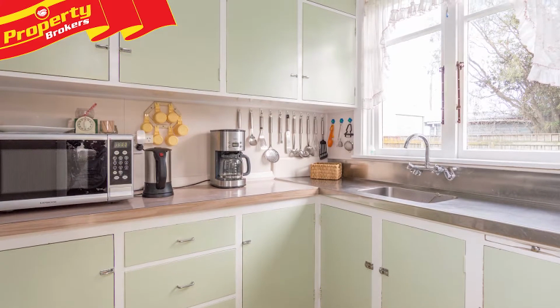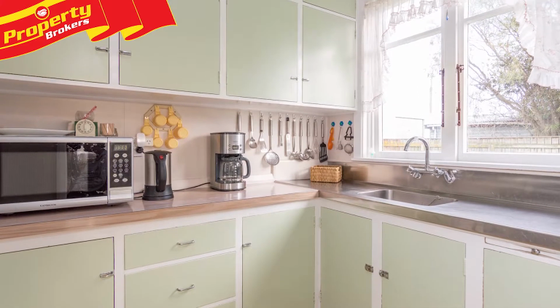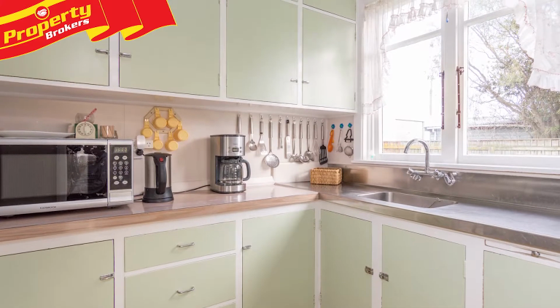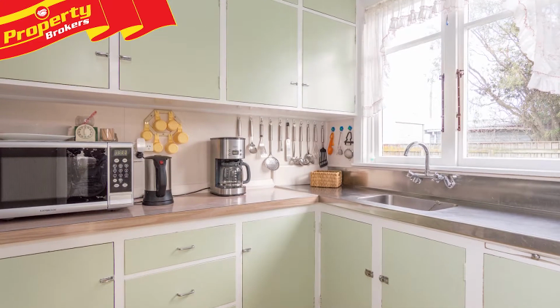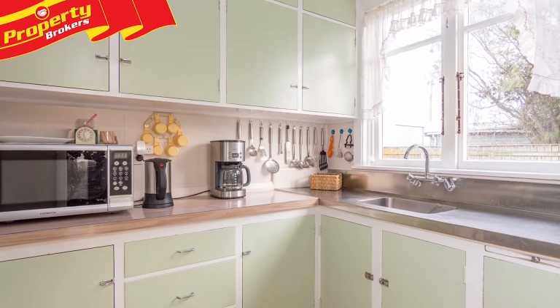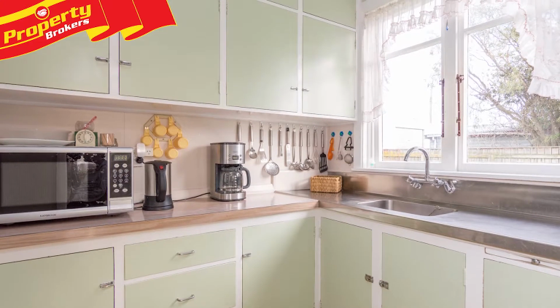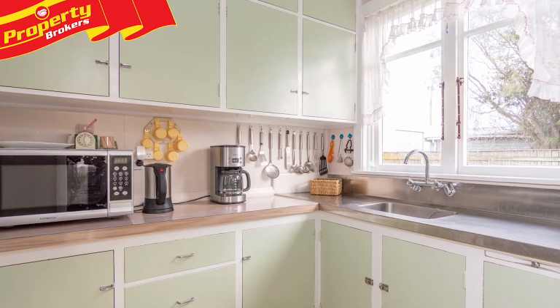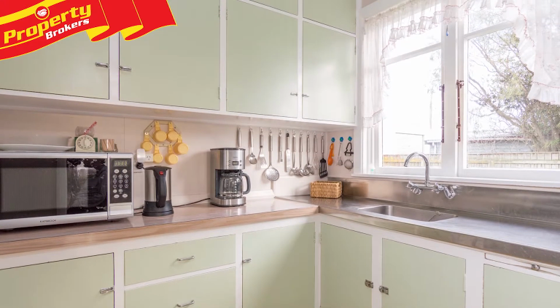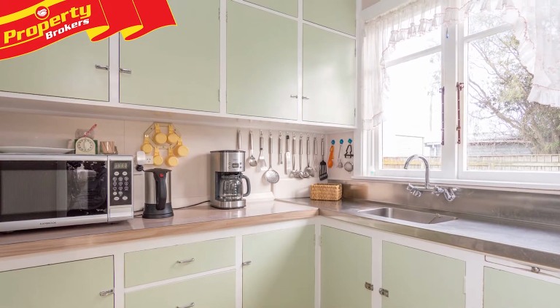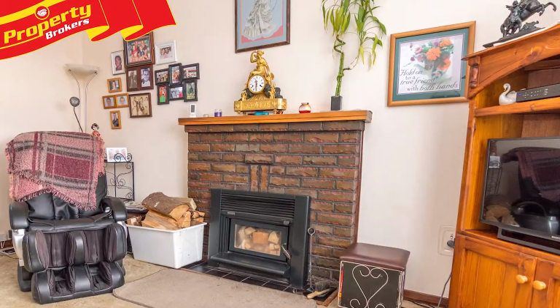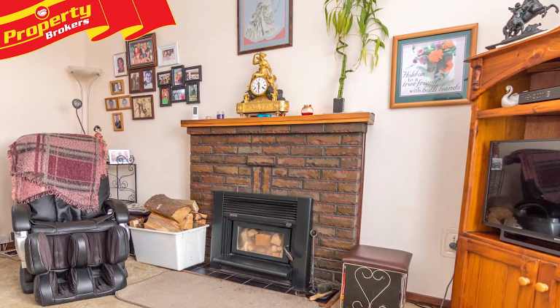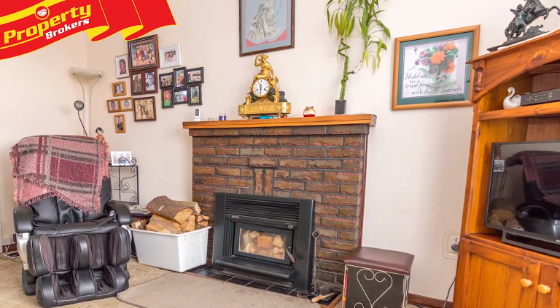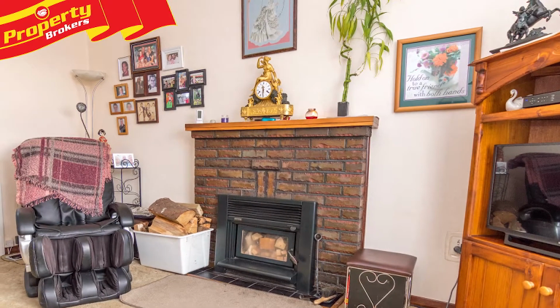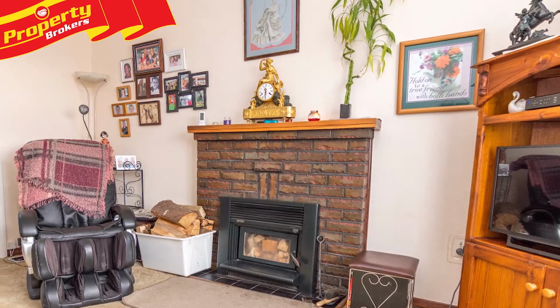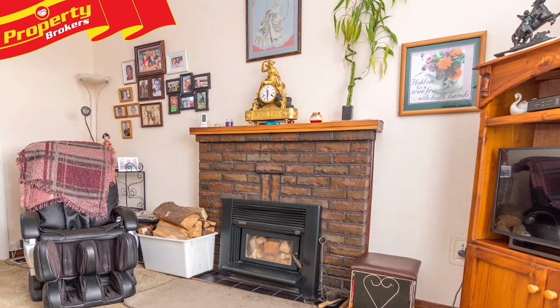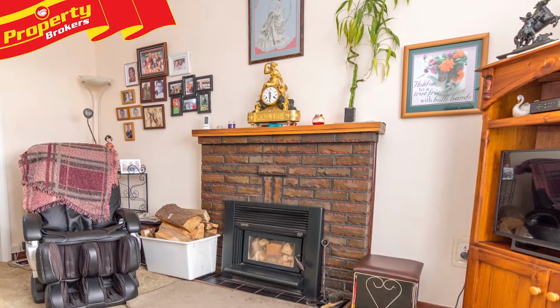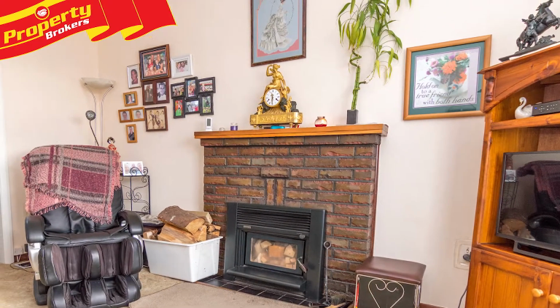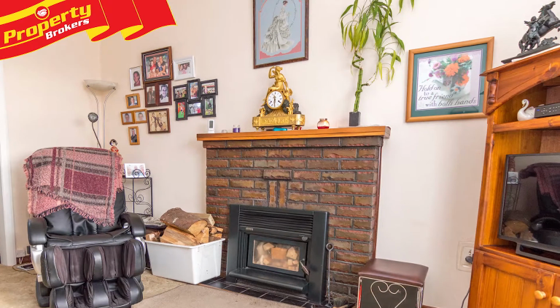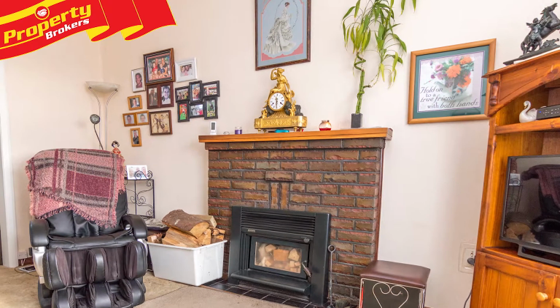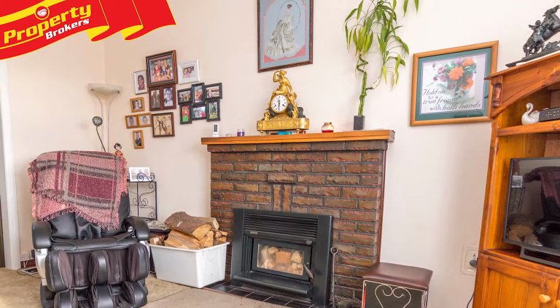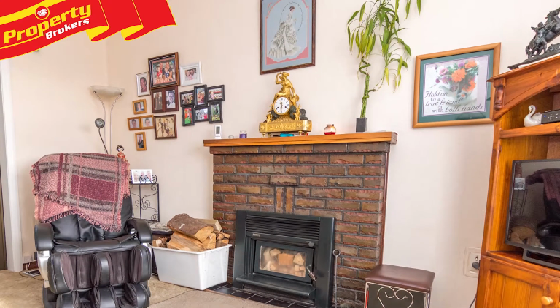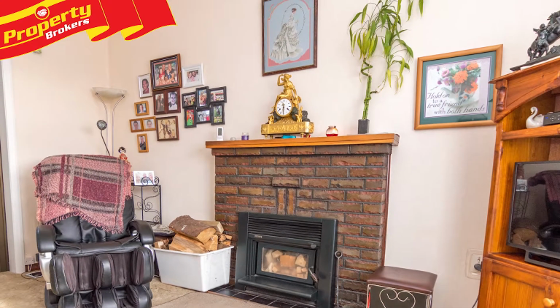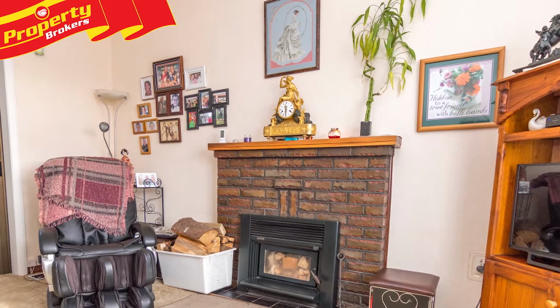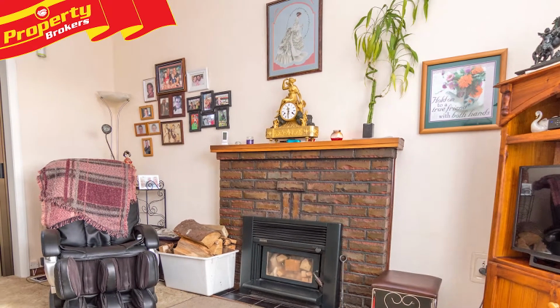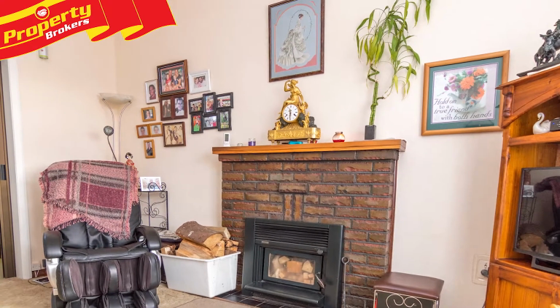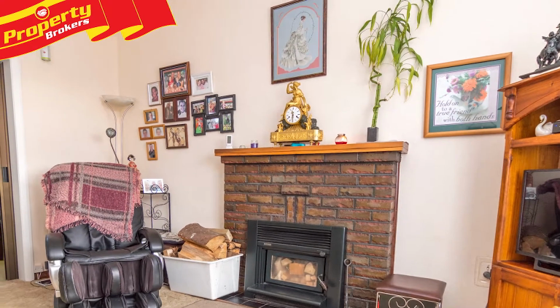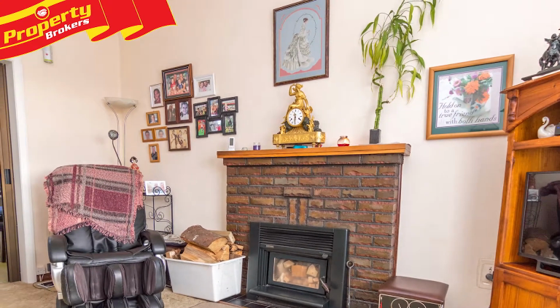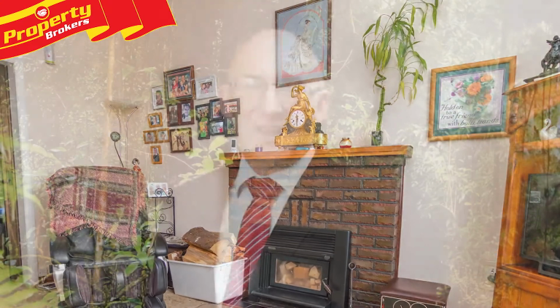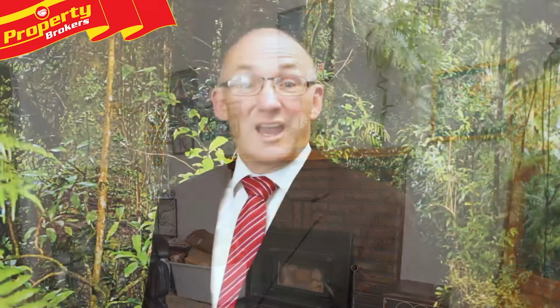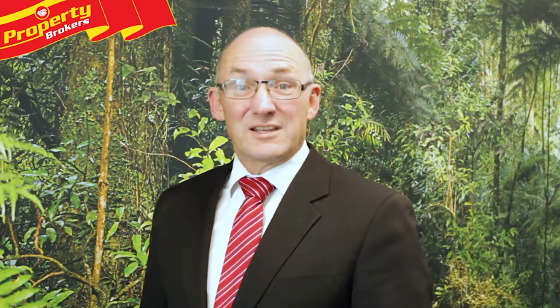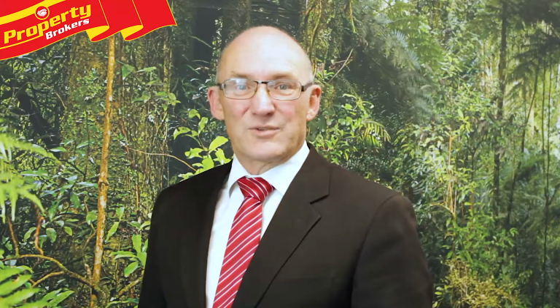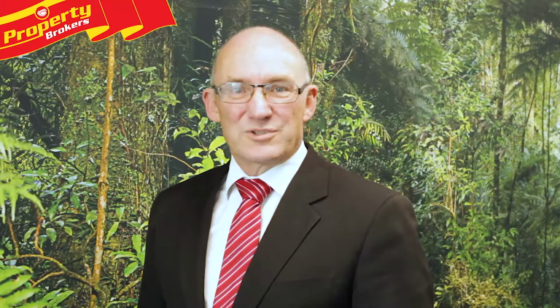To view this great property, contact Fraser today. Fraser Bell at Property Brokers Palmerston North.